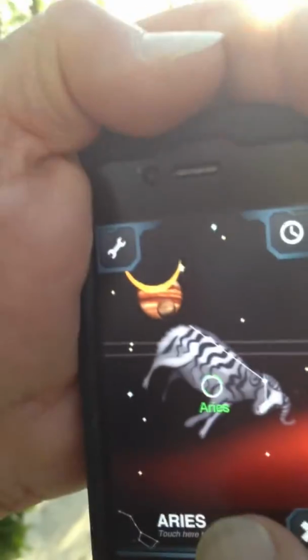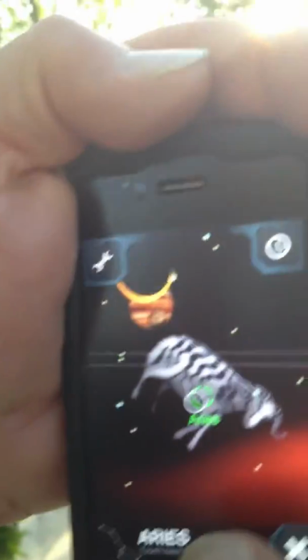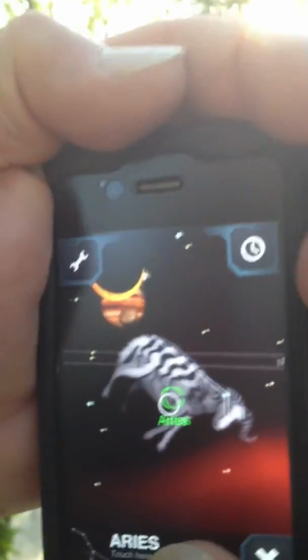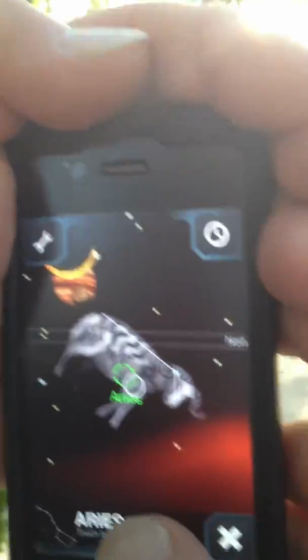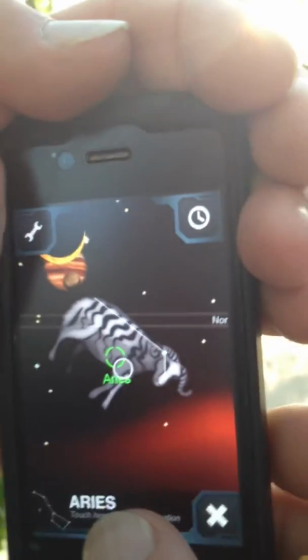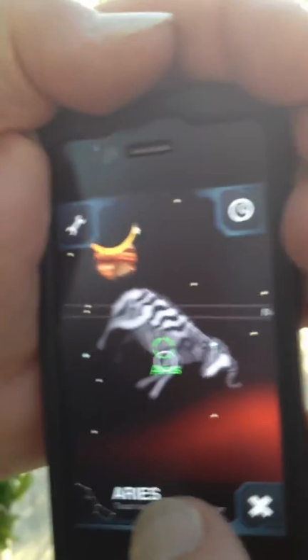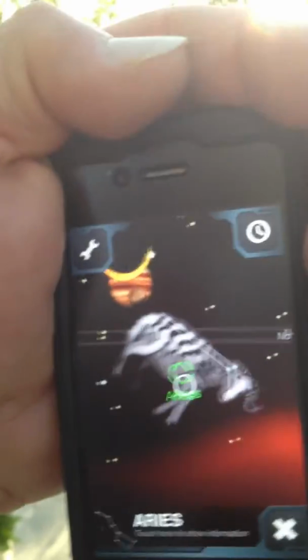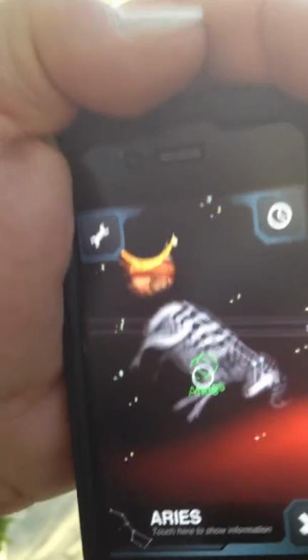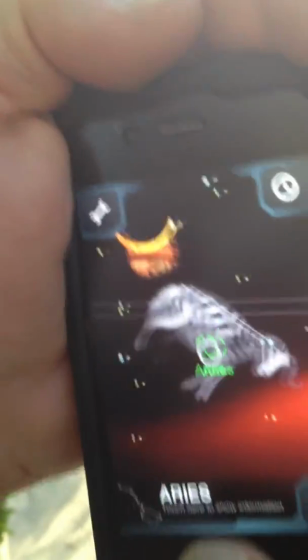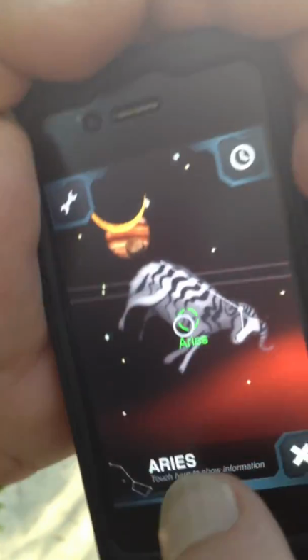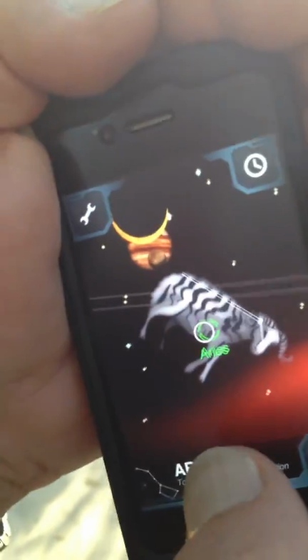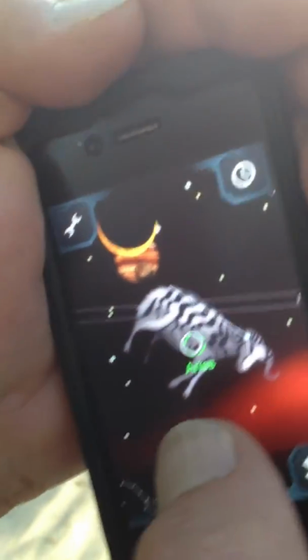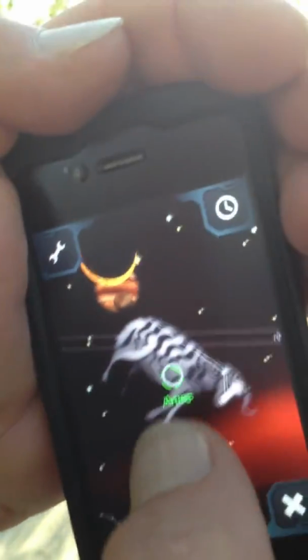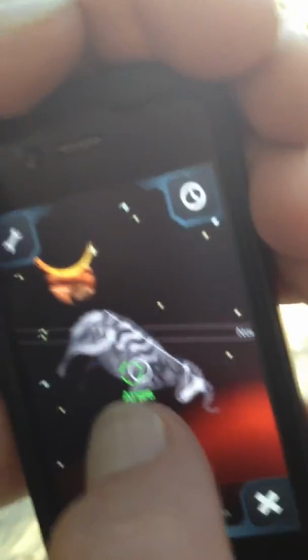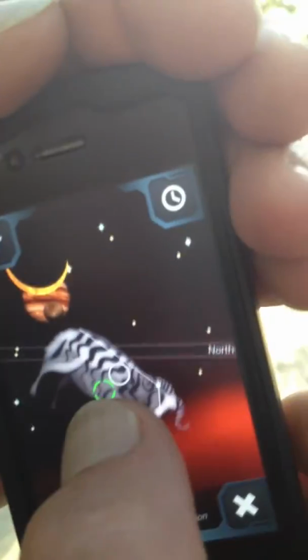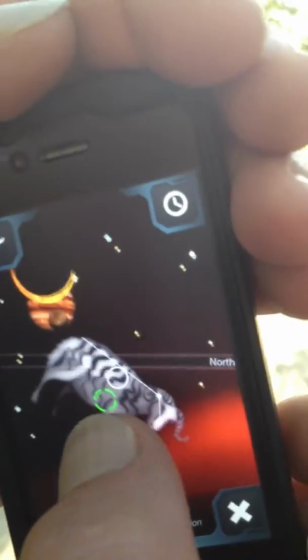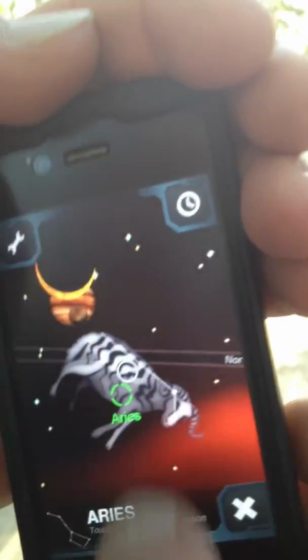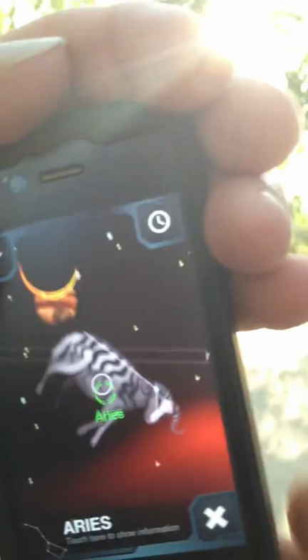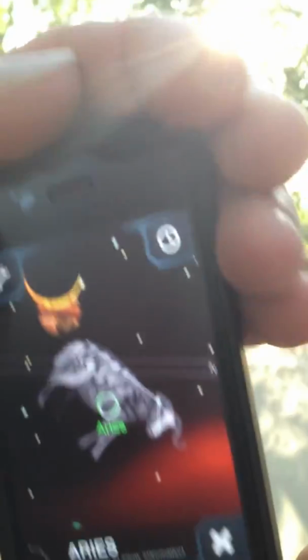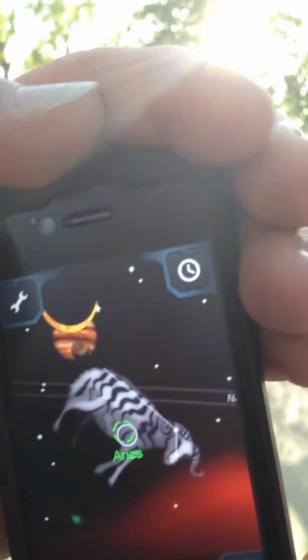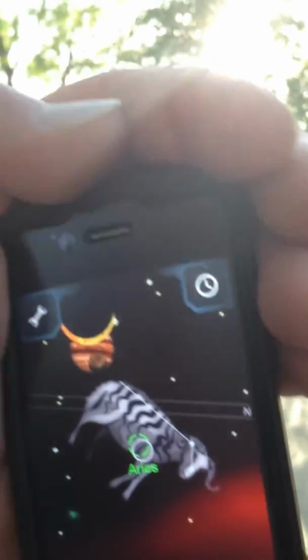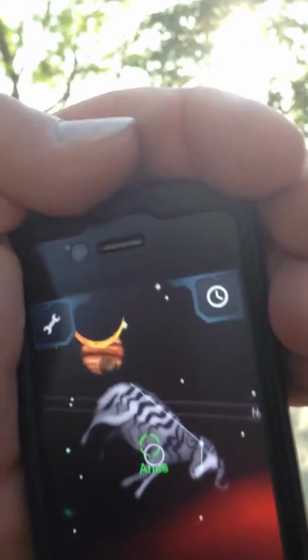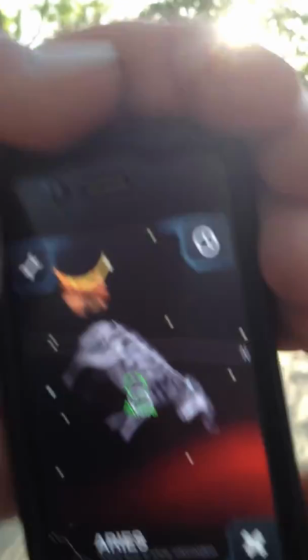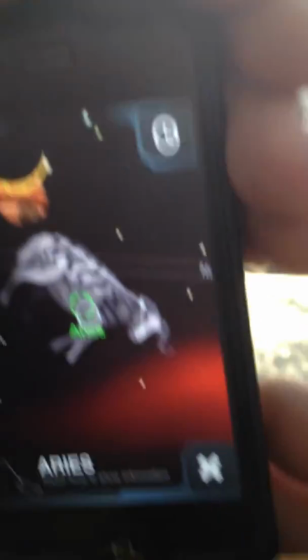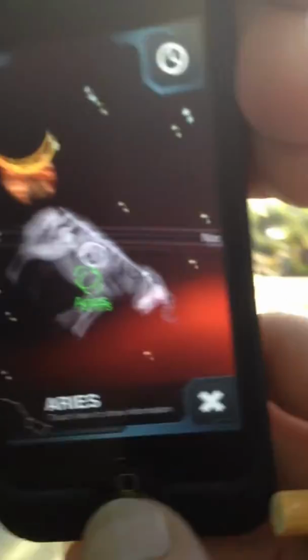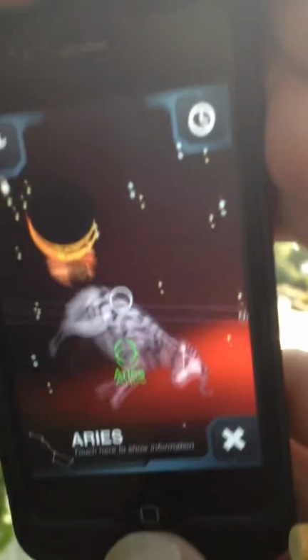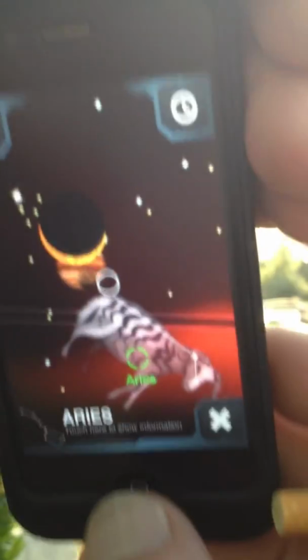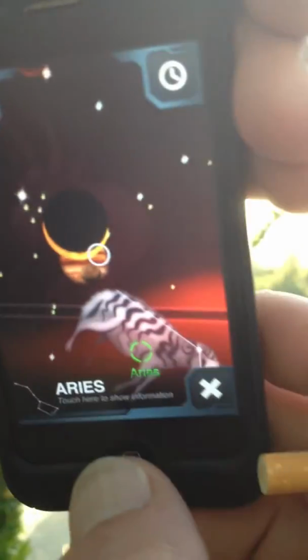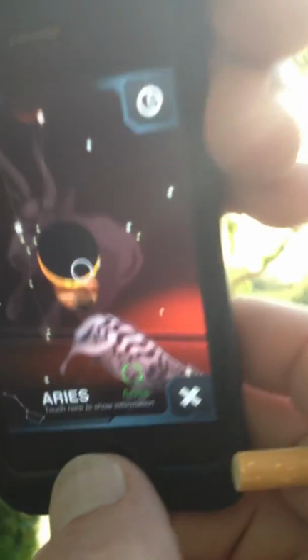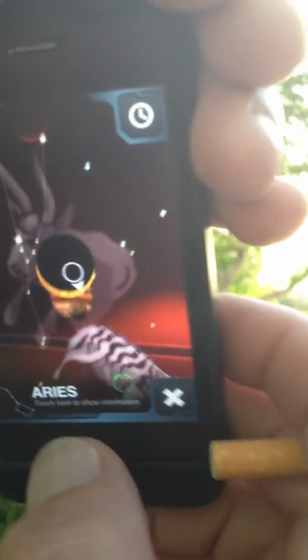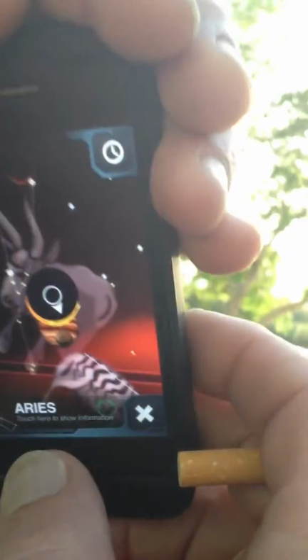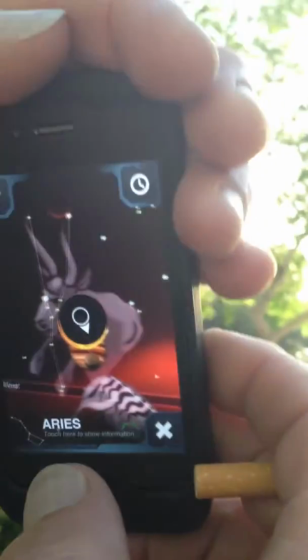Oh, there's Aries — the constellation Aries right there. And you don't have to look directly at the sun; you can totally see it here on the app.